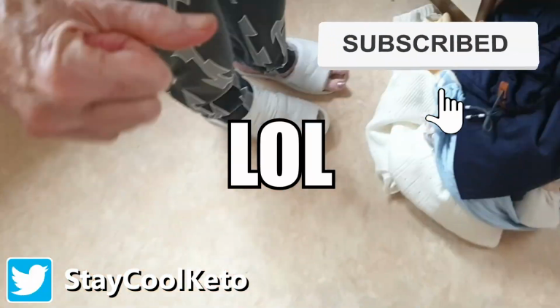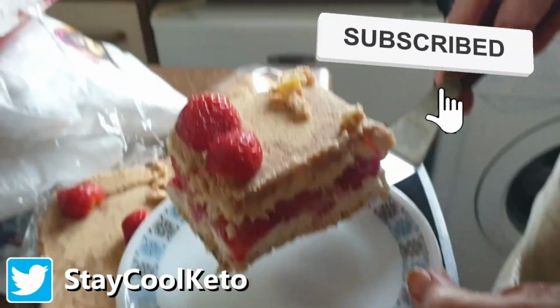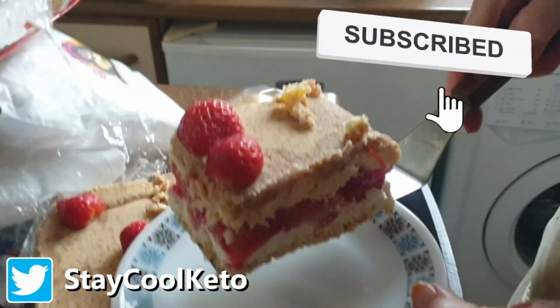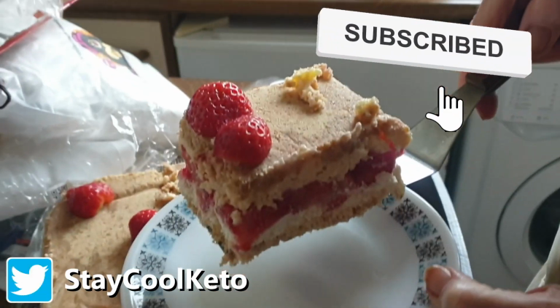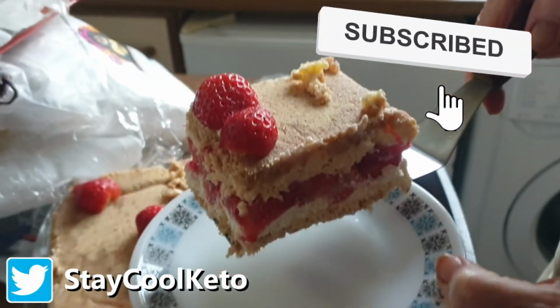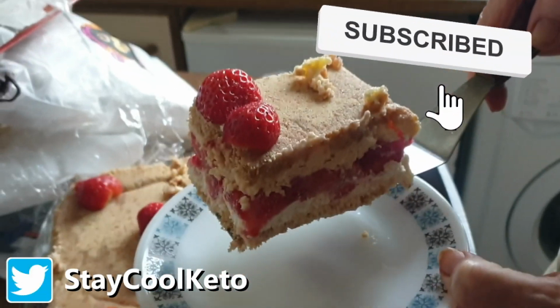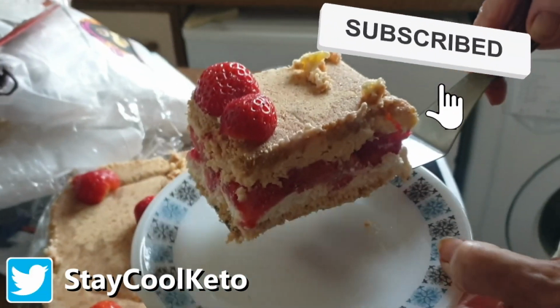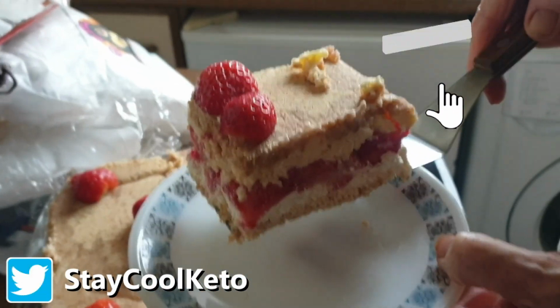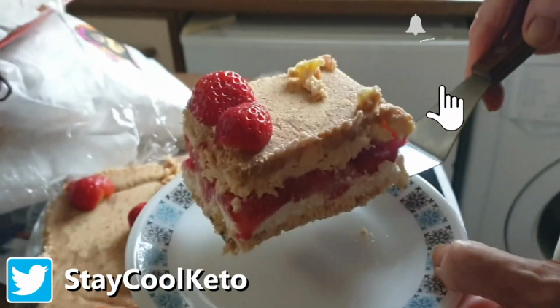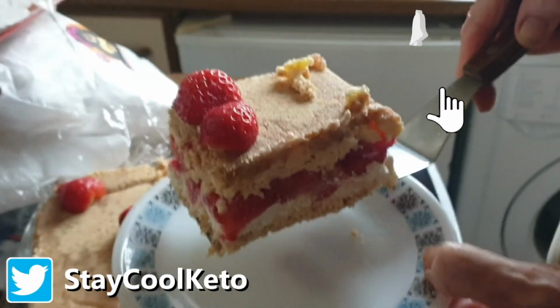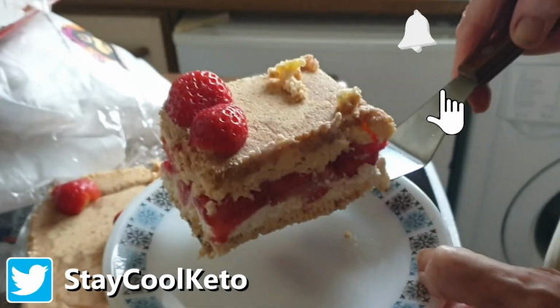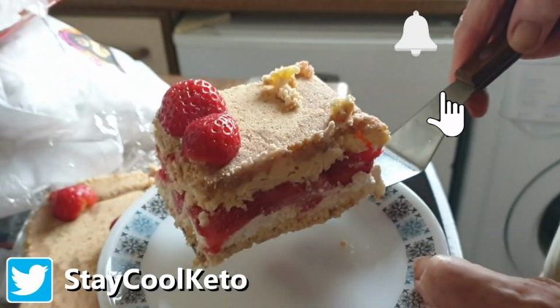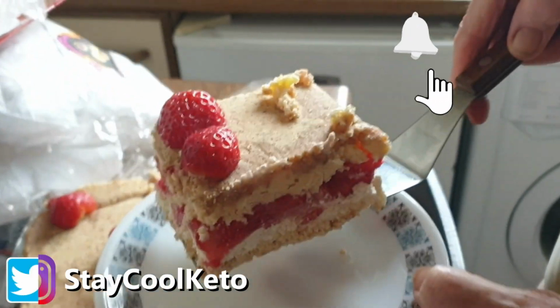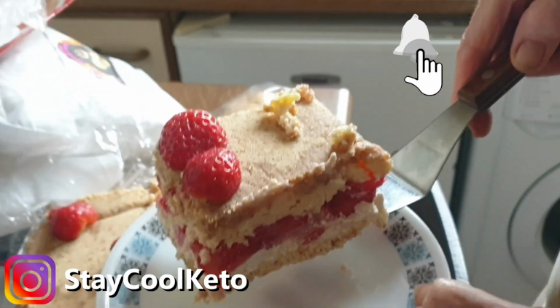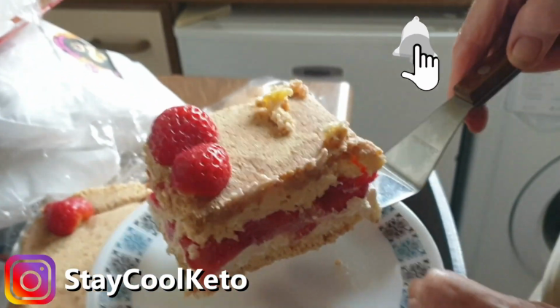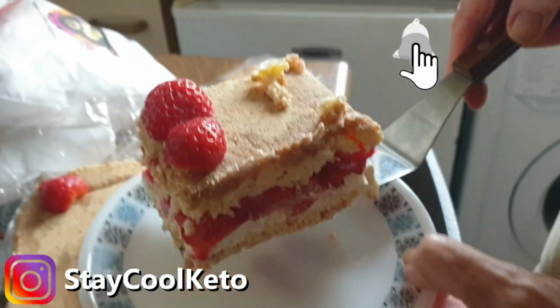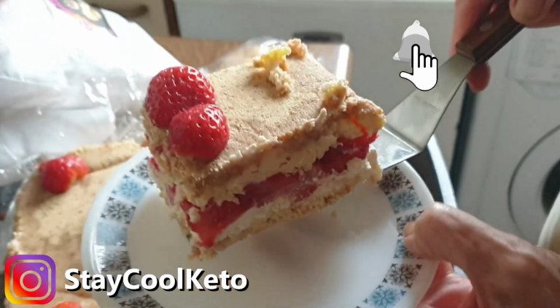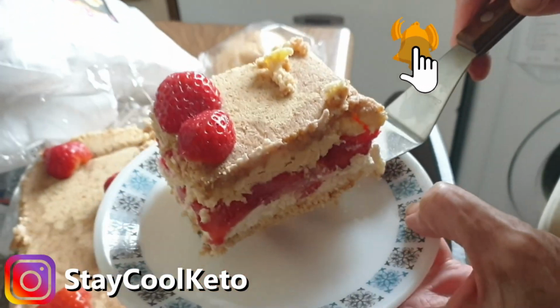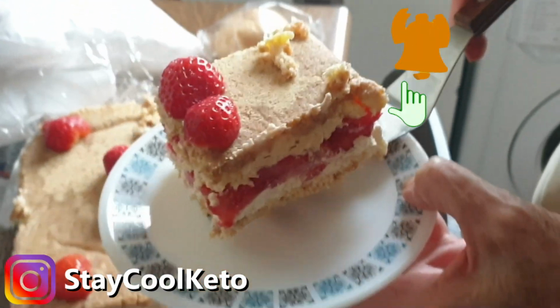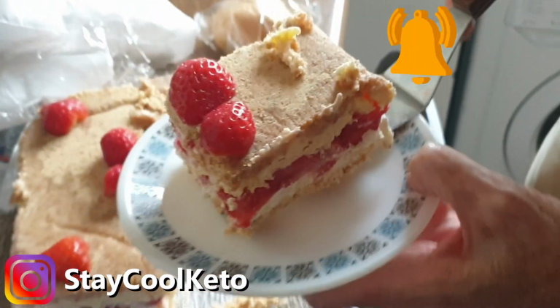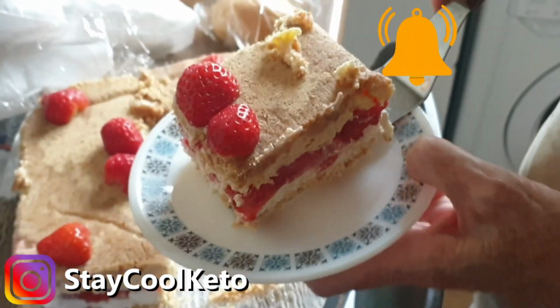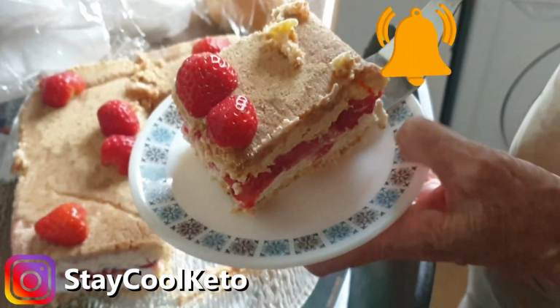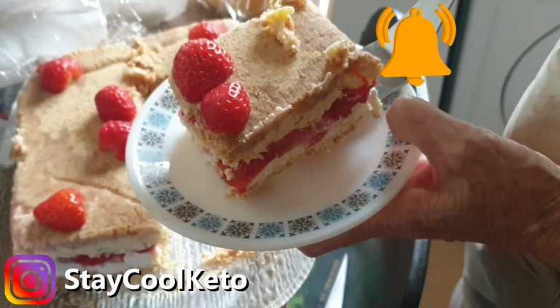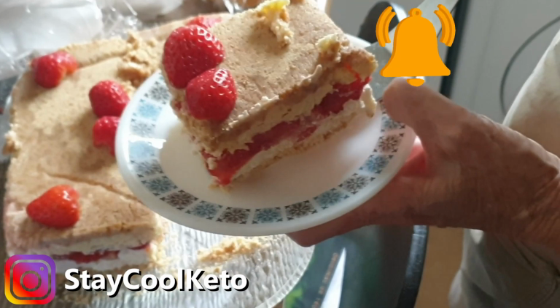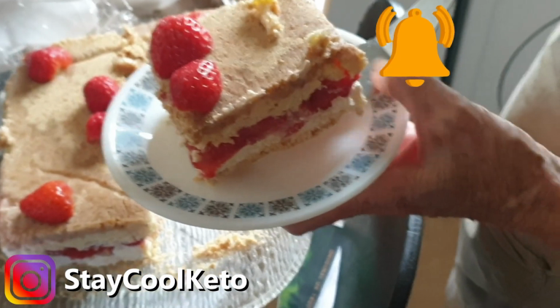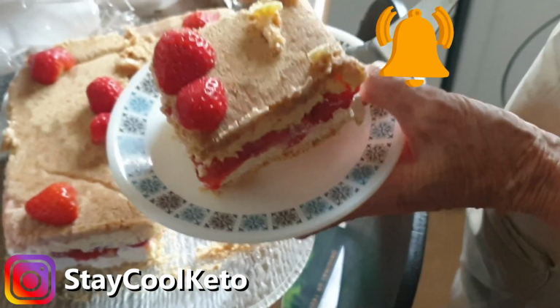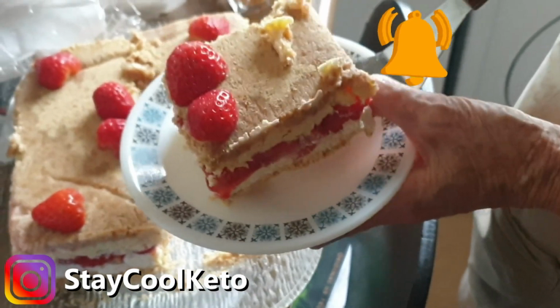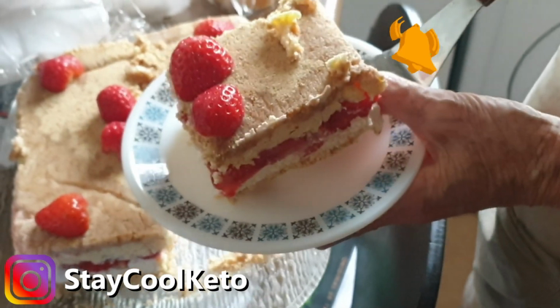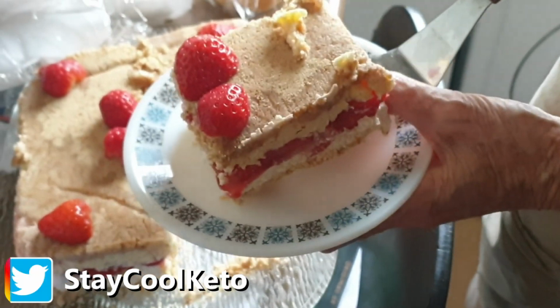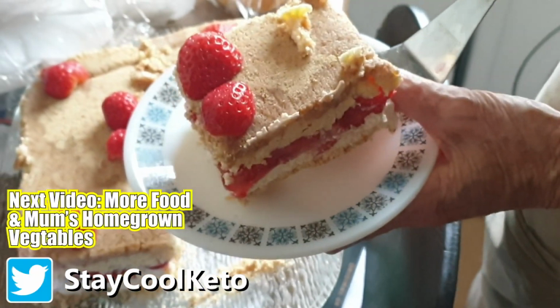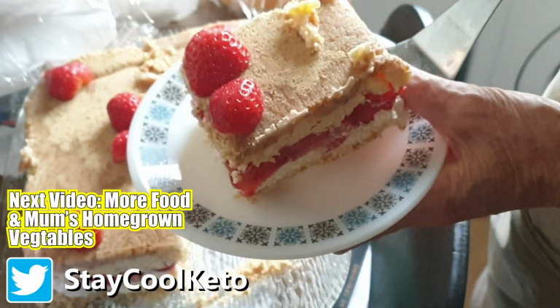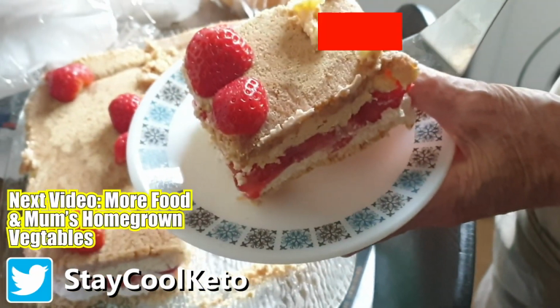Here we go — the best strawberry dessert you've ever had. One of them anyway!